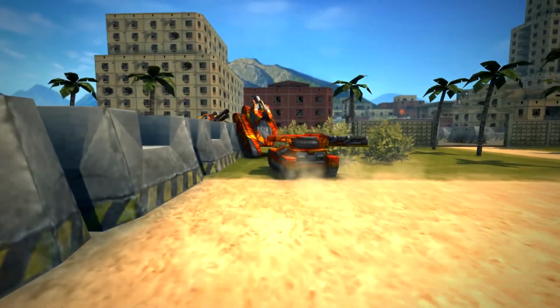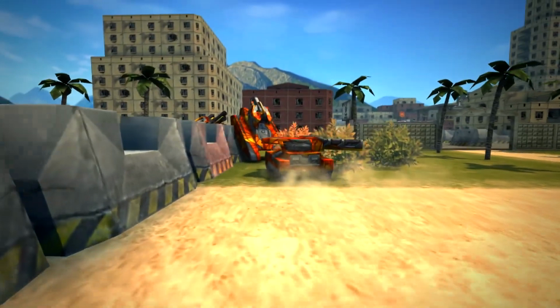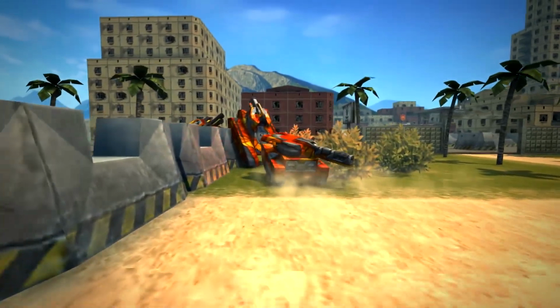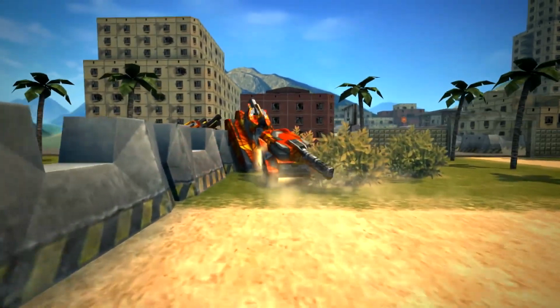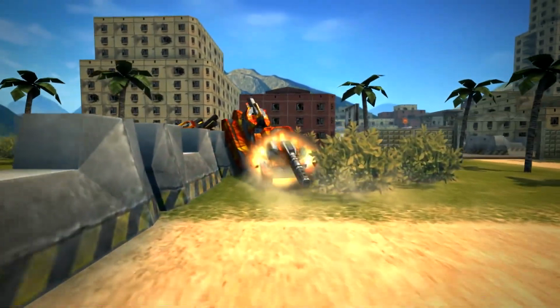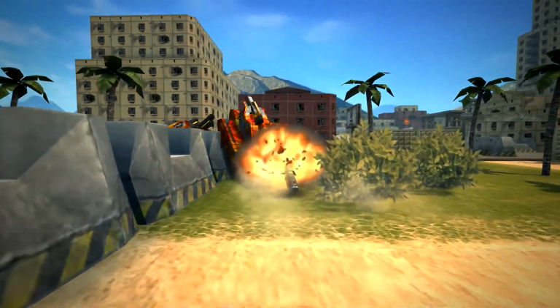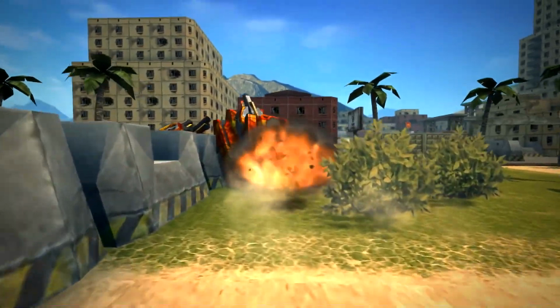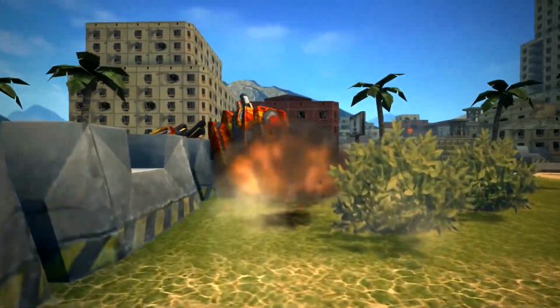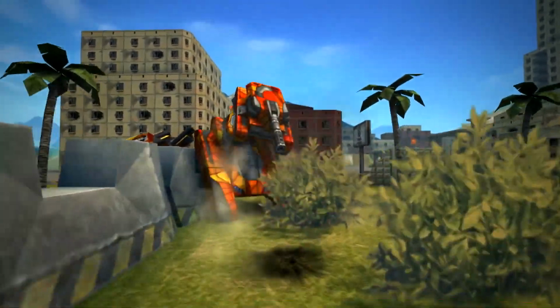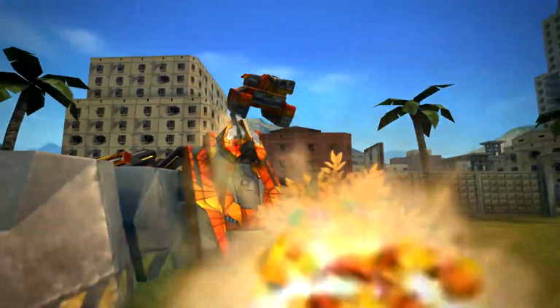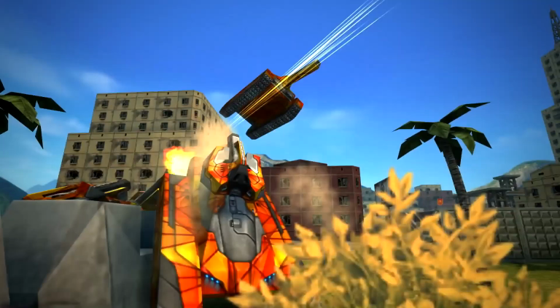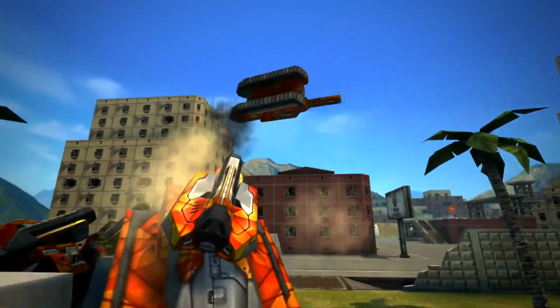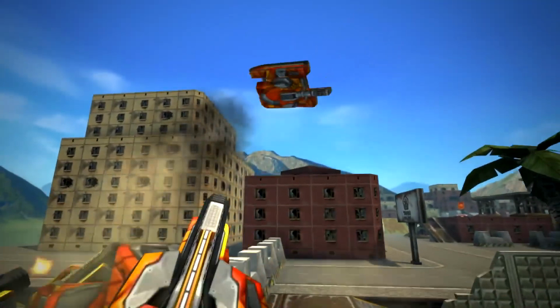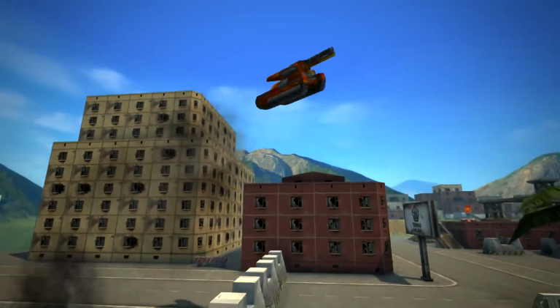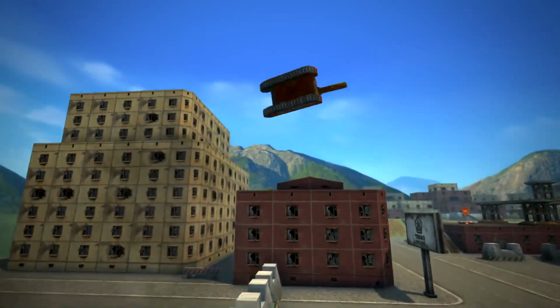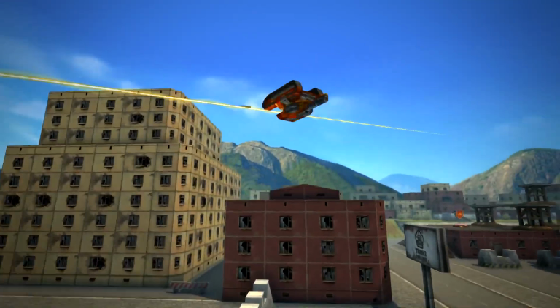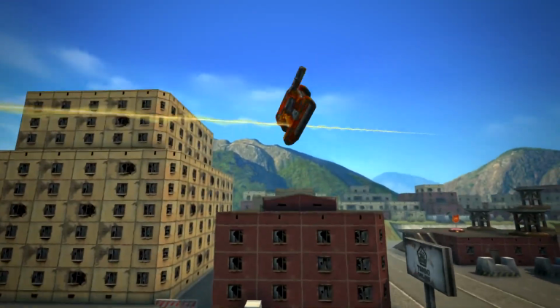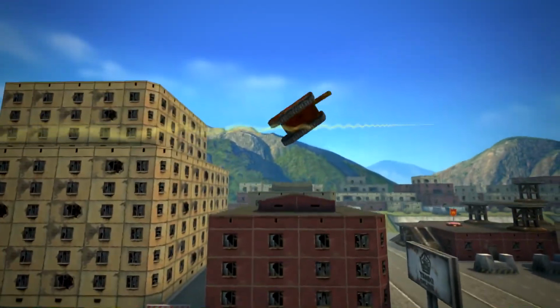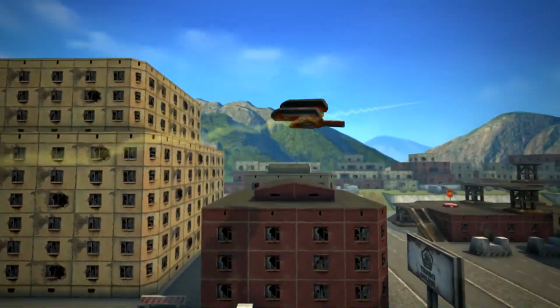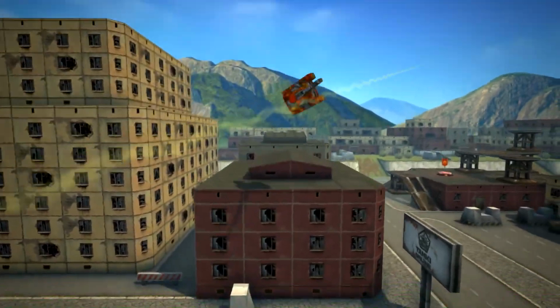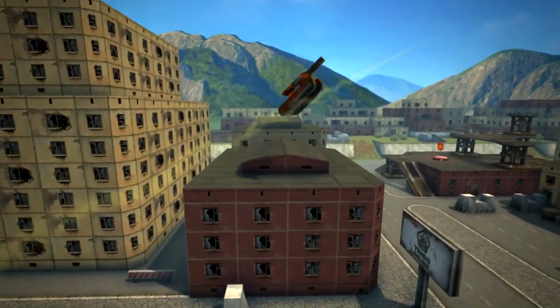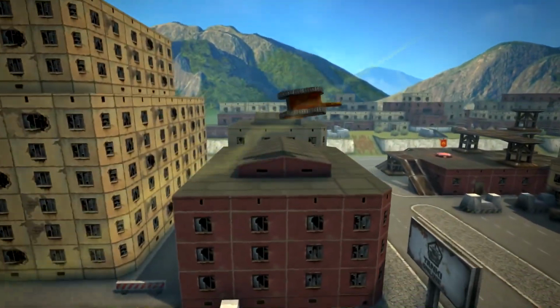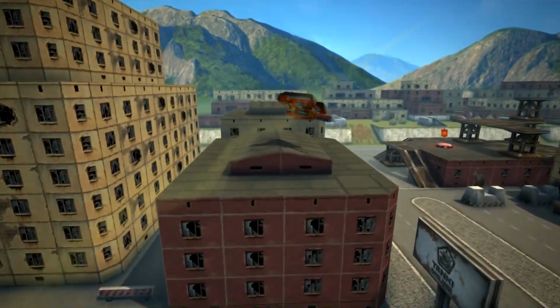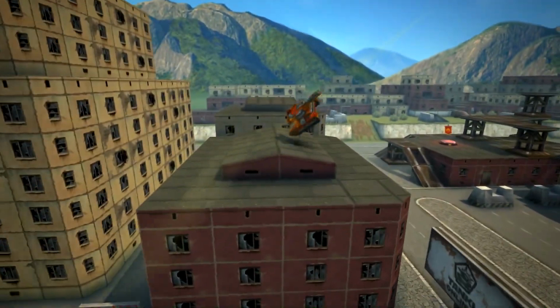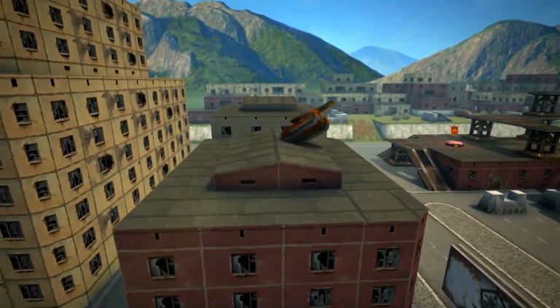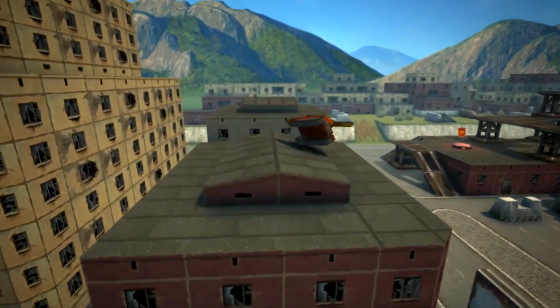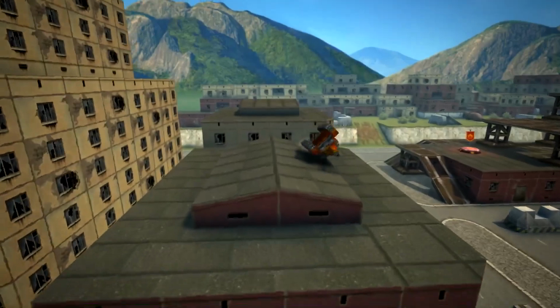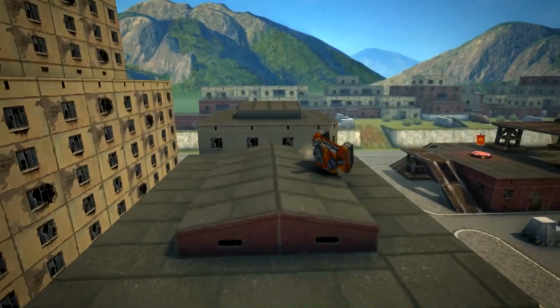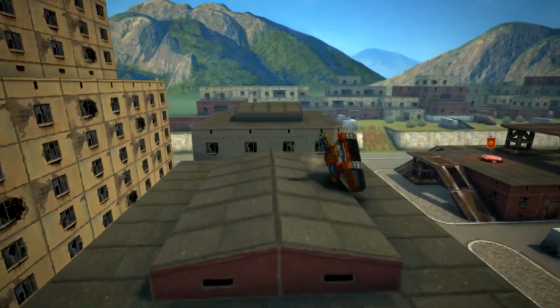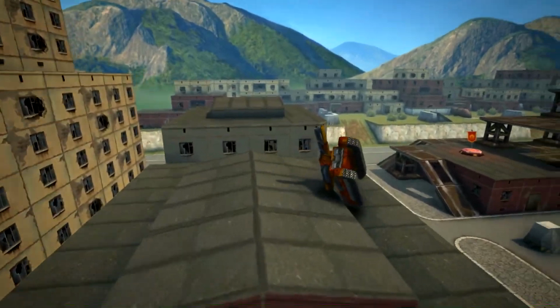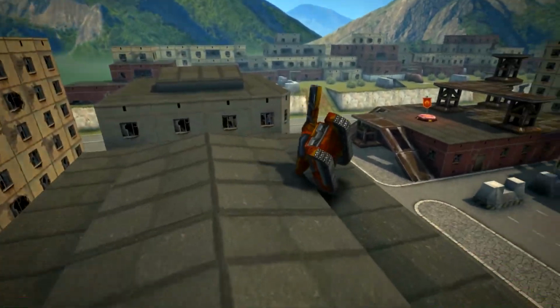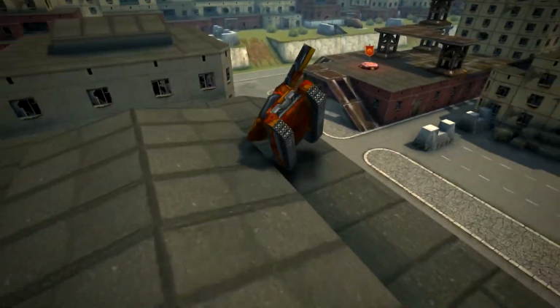Place one mine in front of the dictator and have two hammers on the side of the wall. Also have a railgun to shoot the wasp into the right direction.